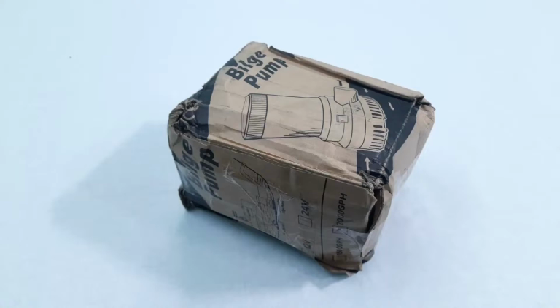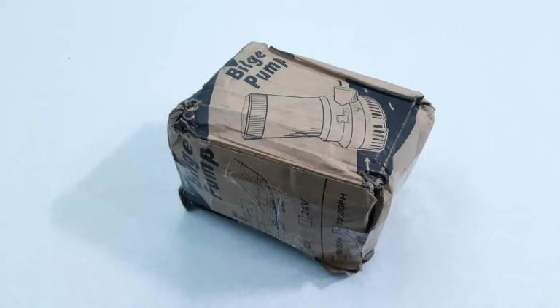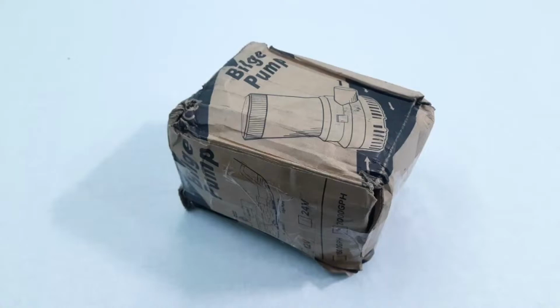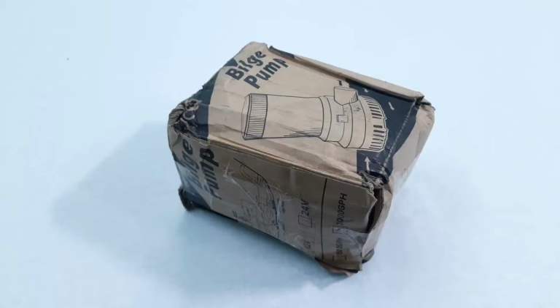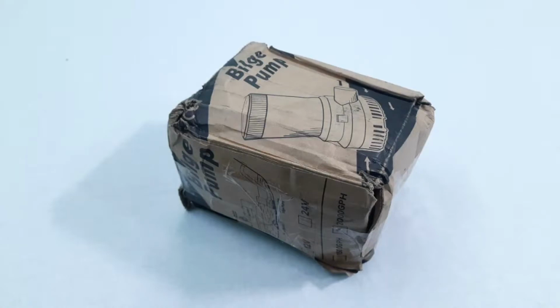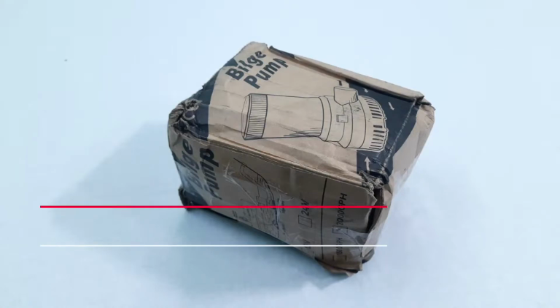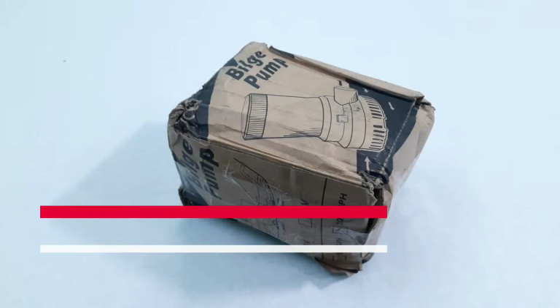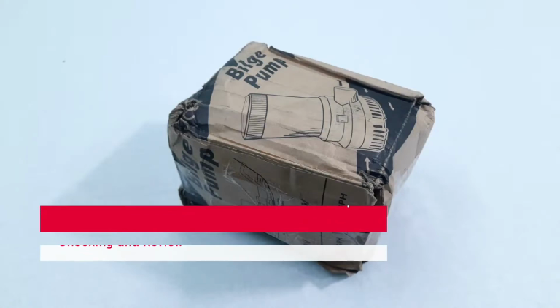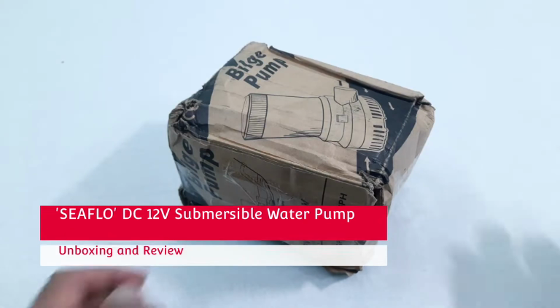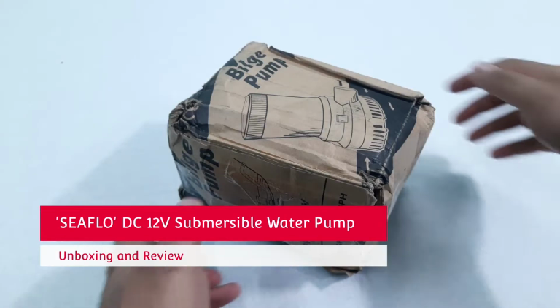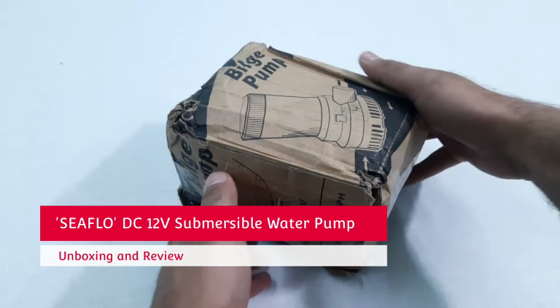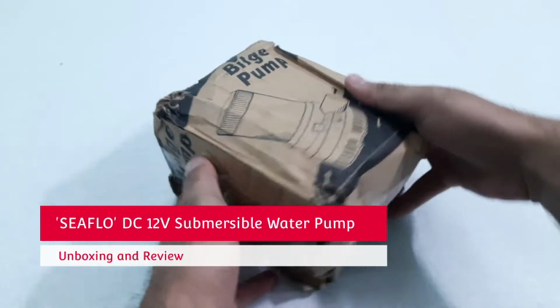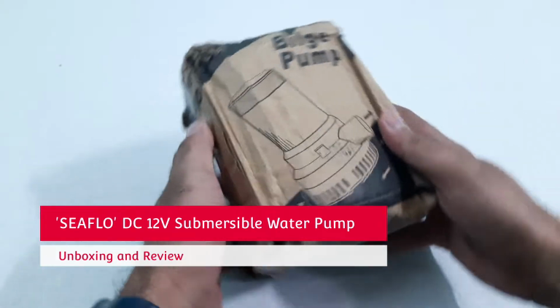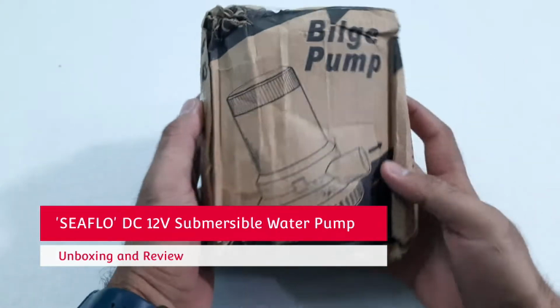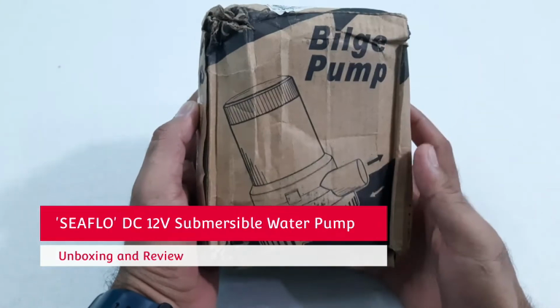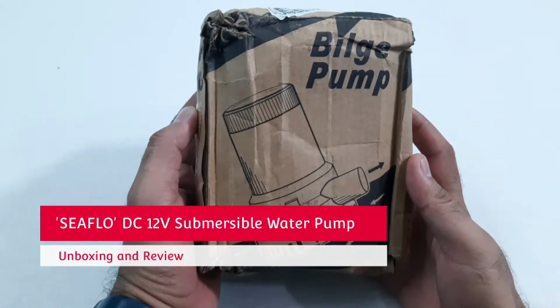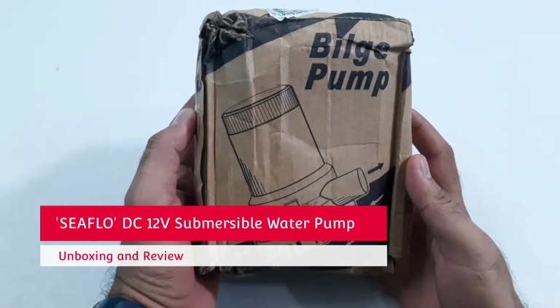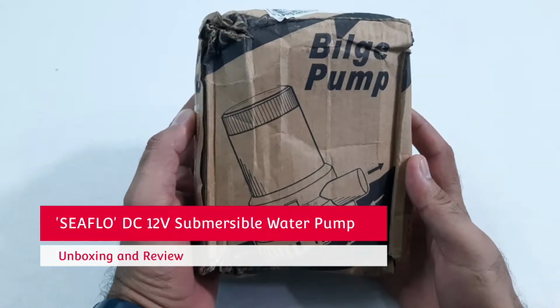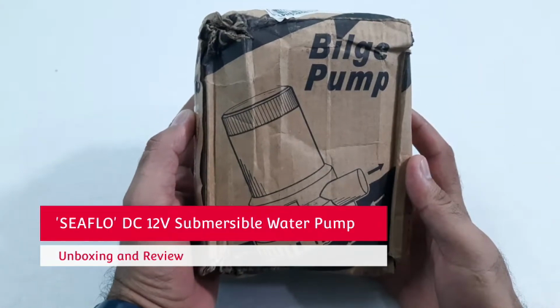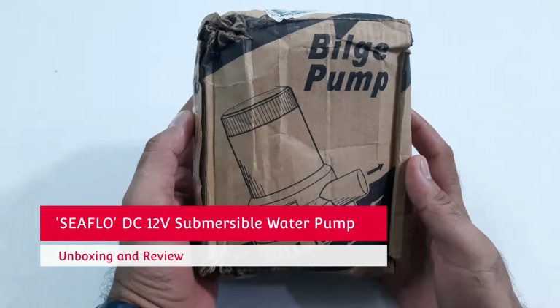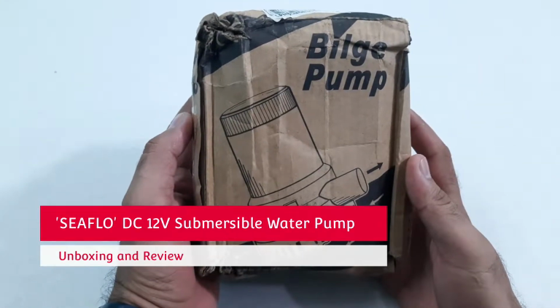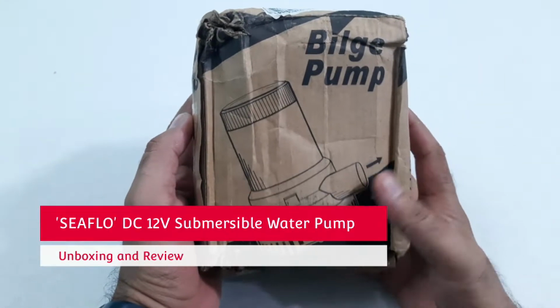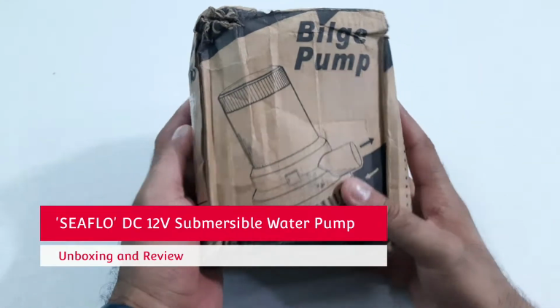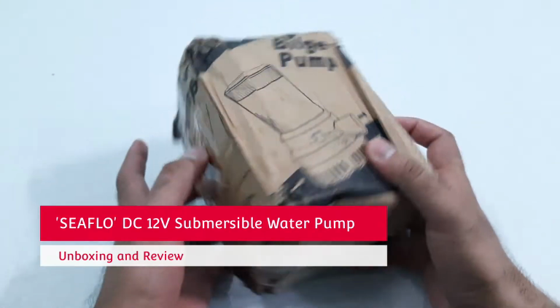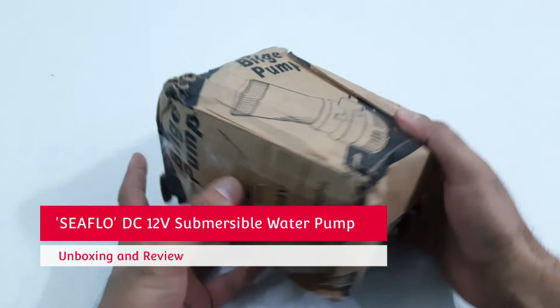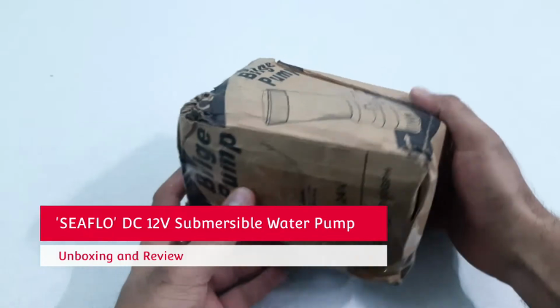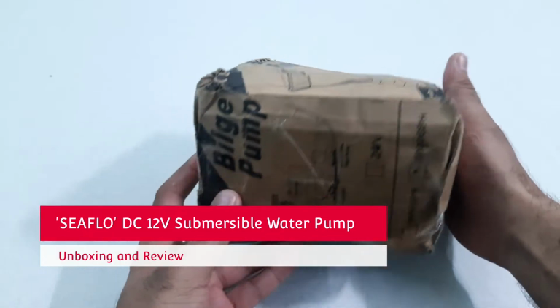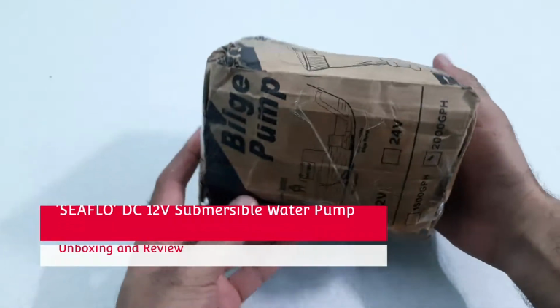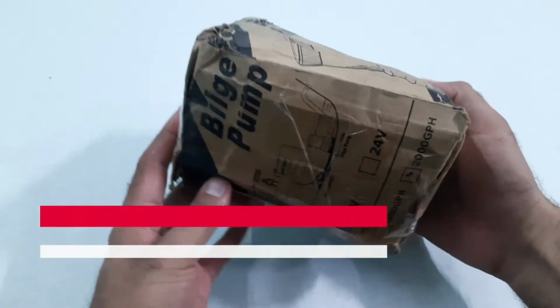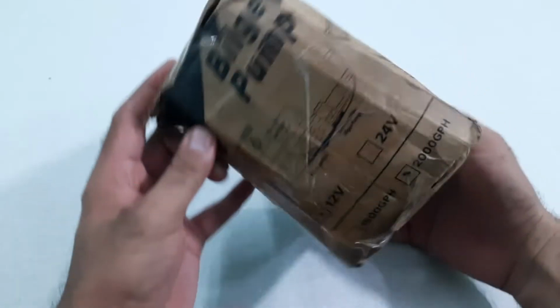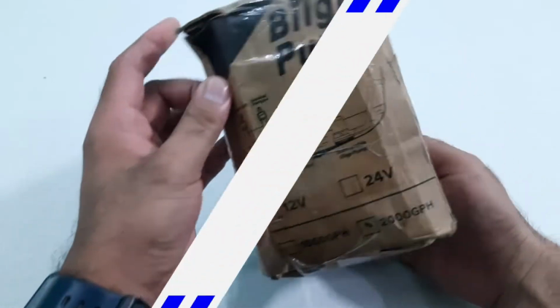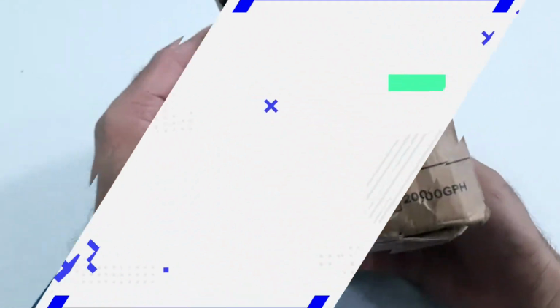Hello everyone, welcome to the channel. In today's video we have a DC 12 volt submersible water pump, so let us get started.